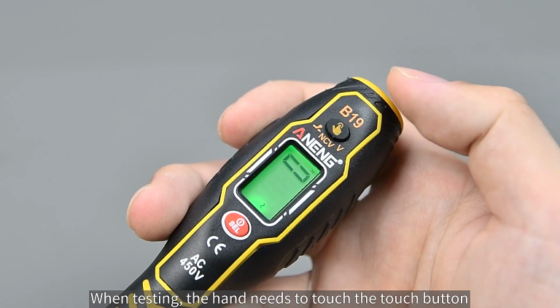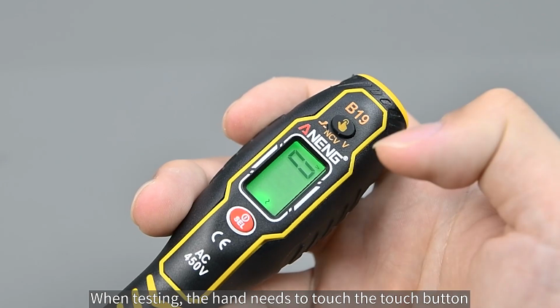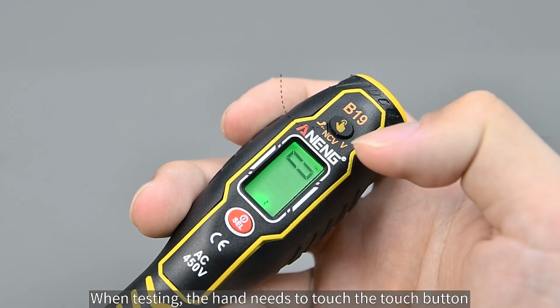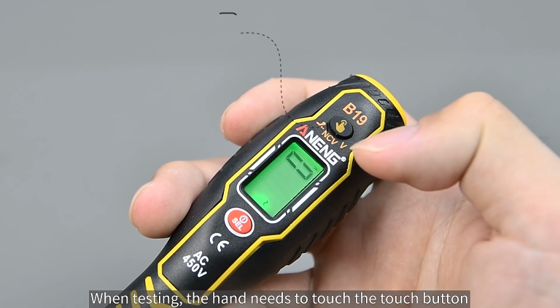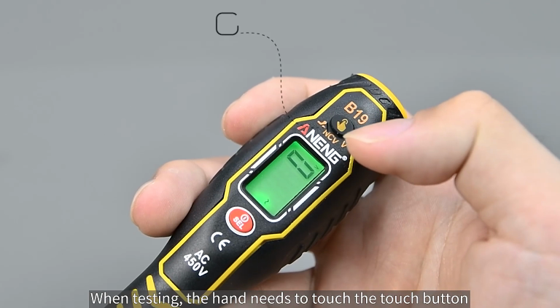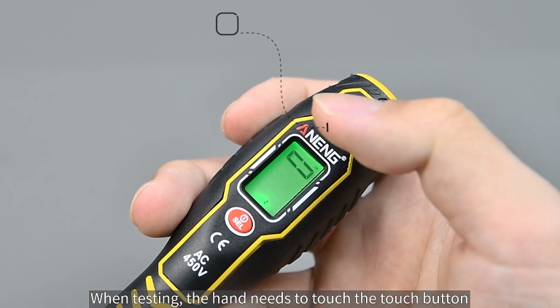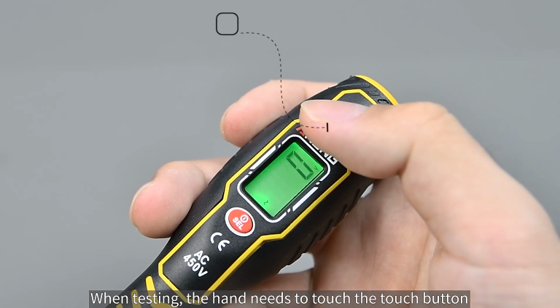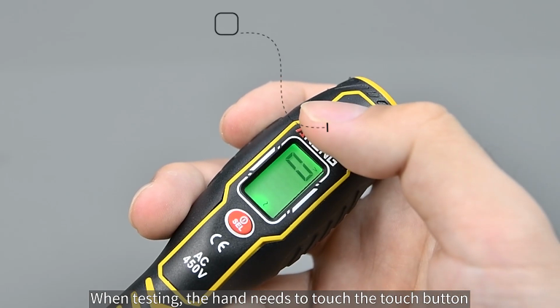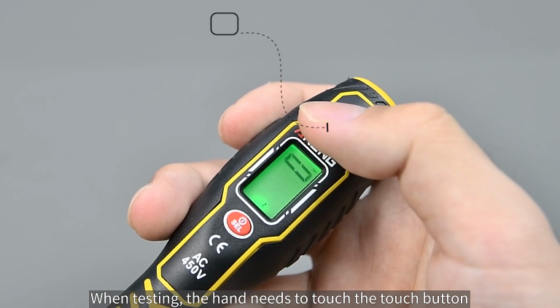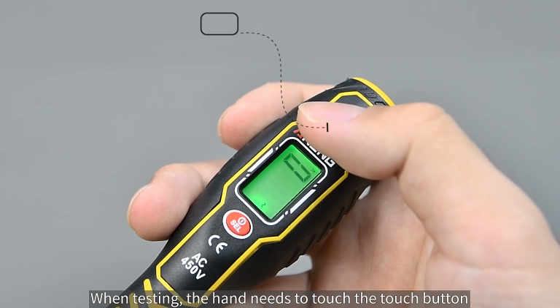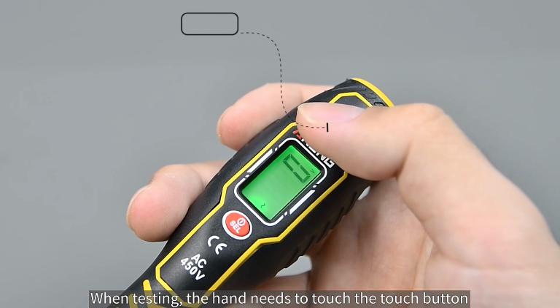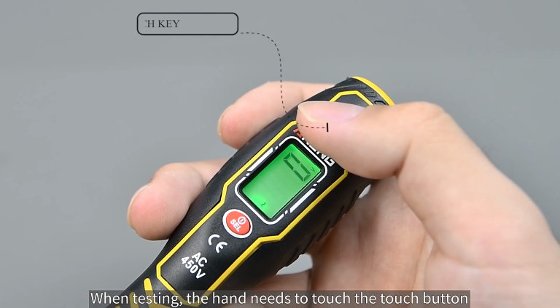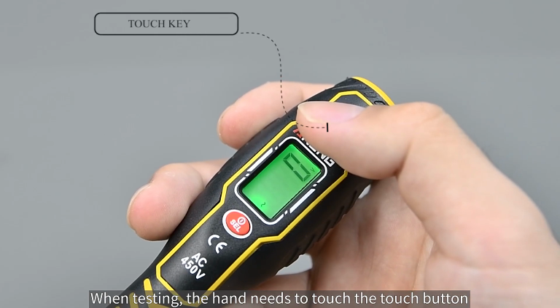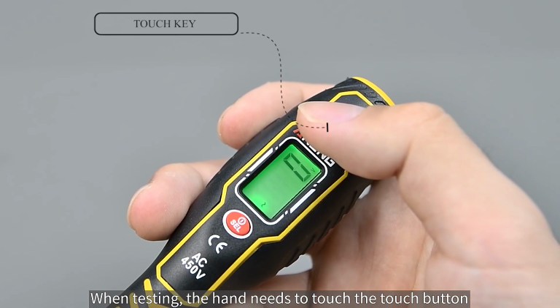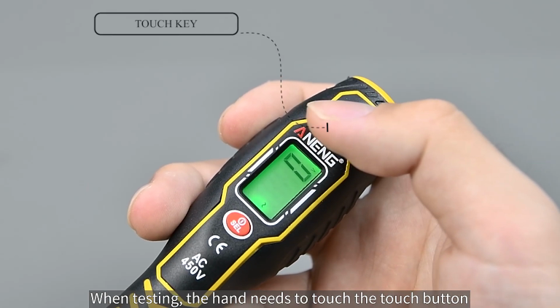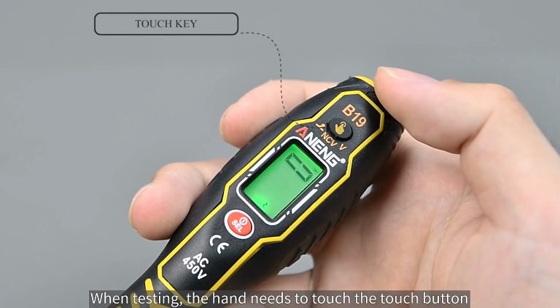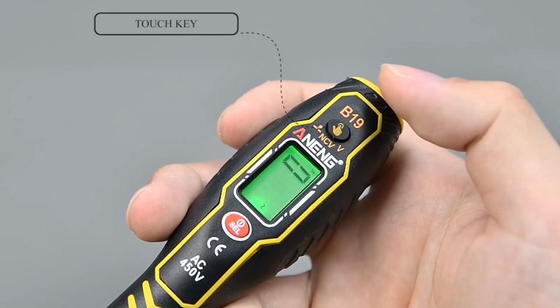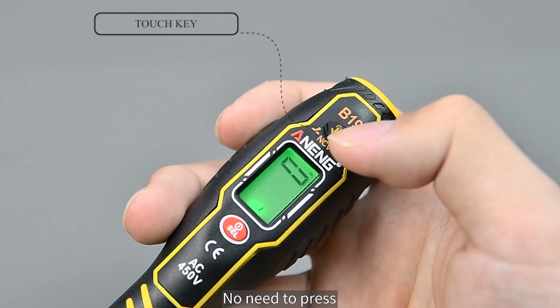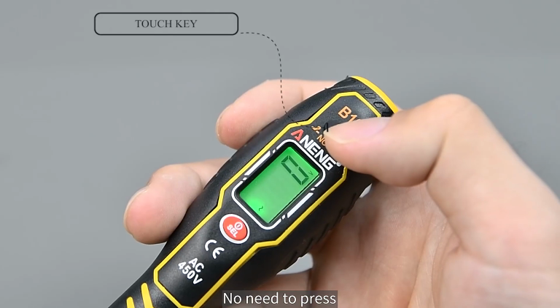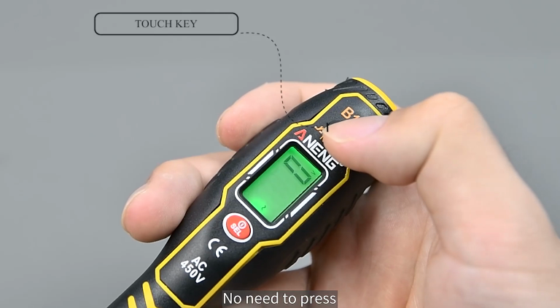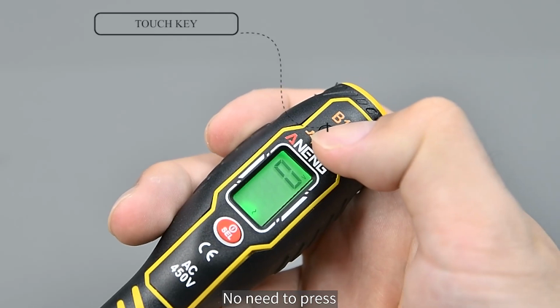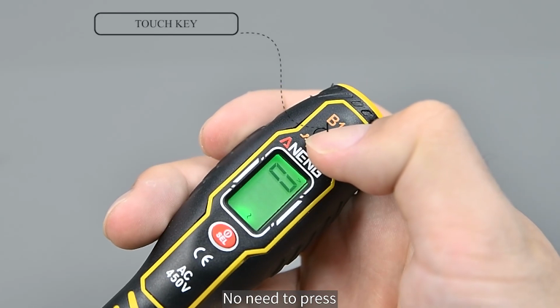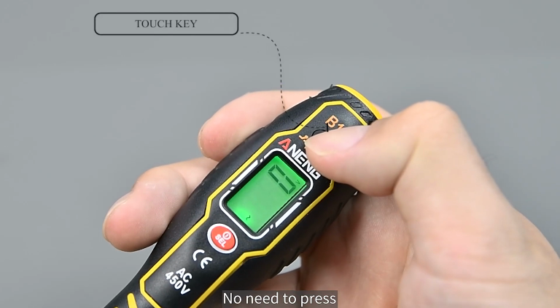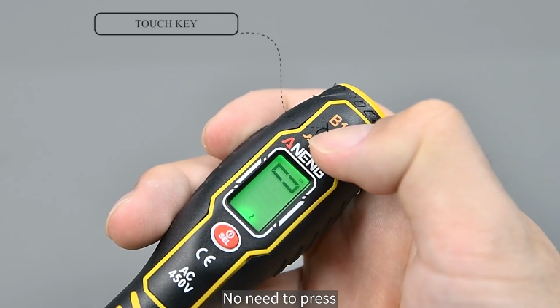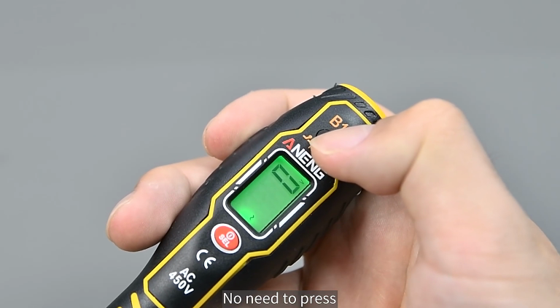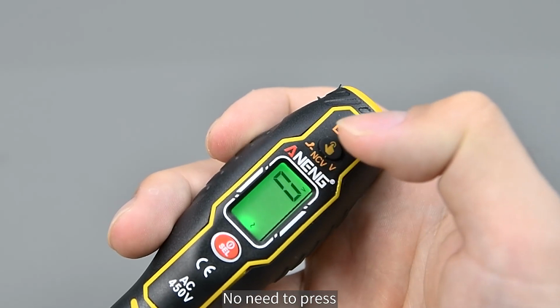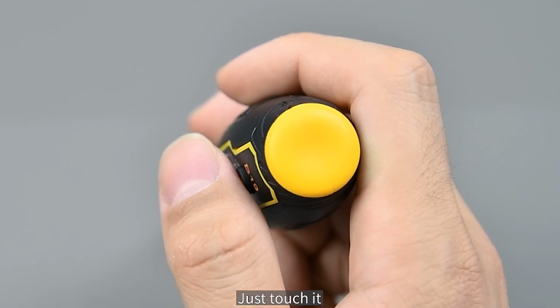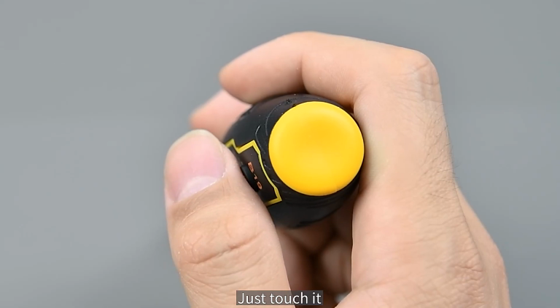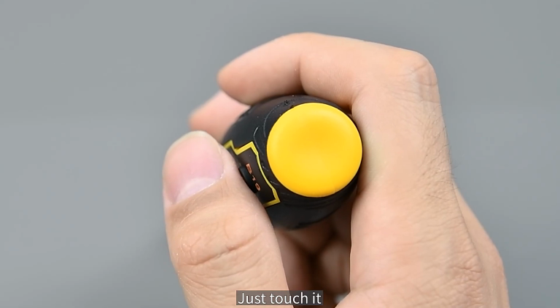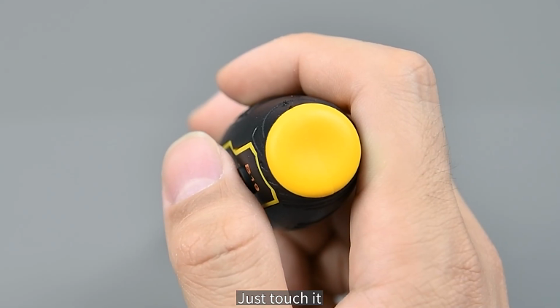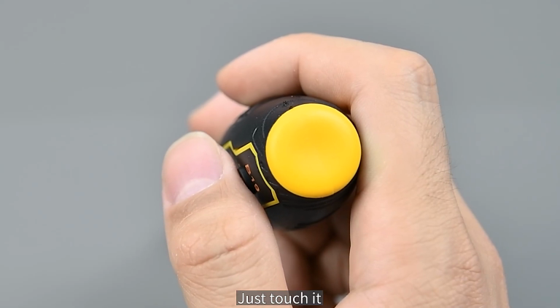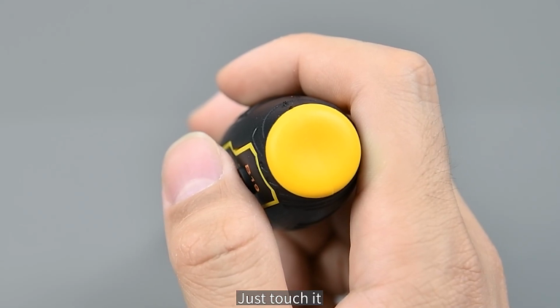When testing, your hand needs to touch the touch button. No need to press — just touch it.